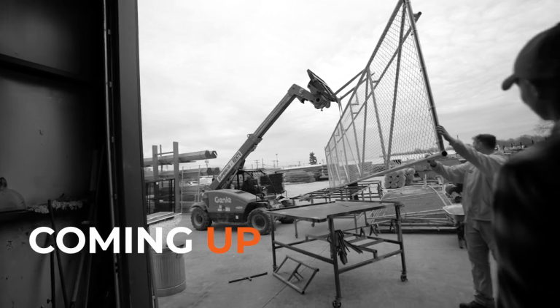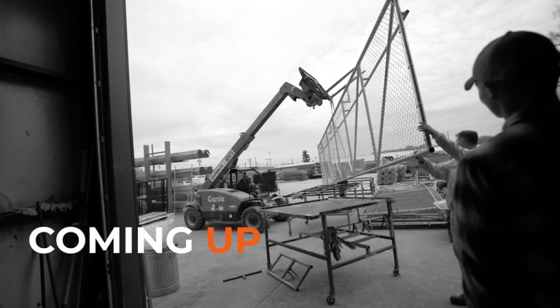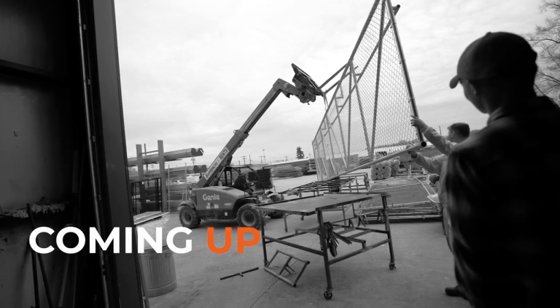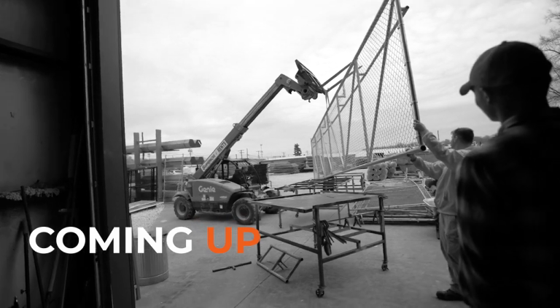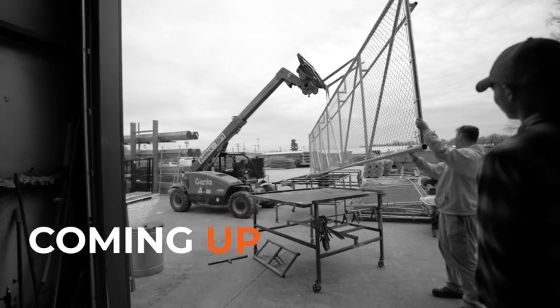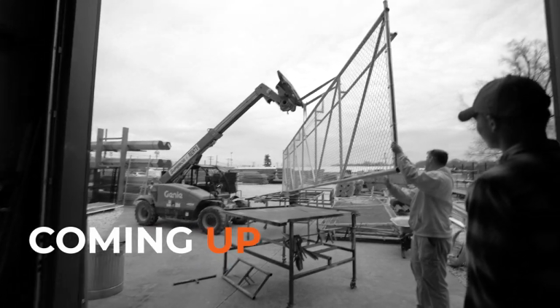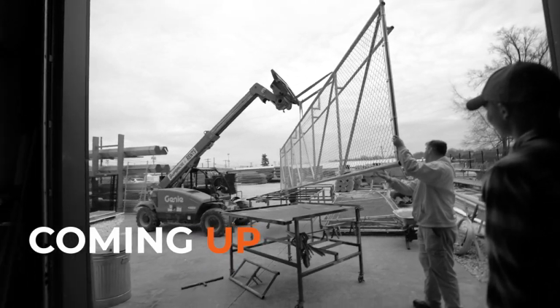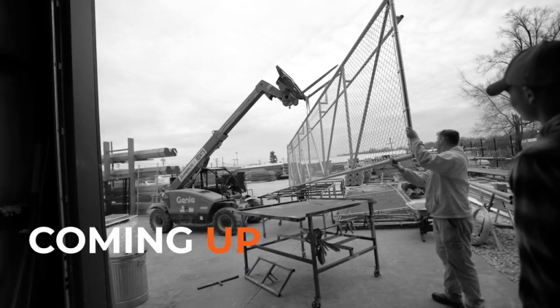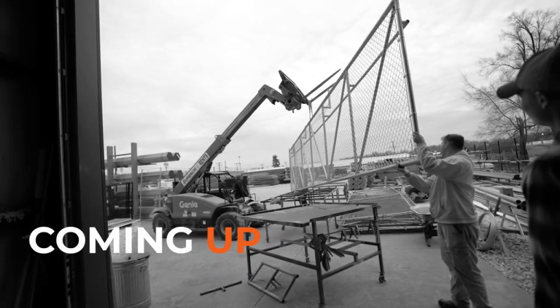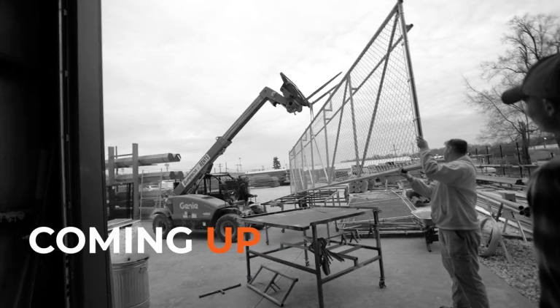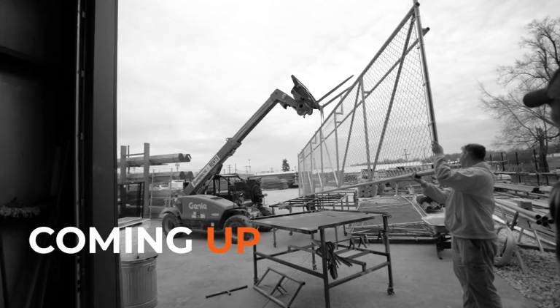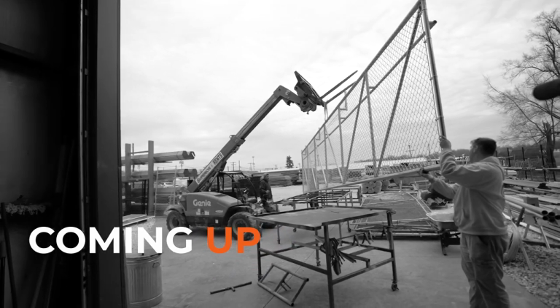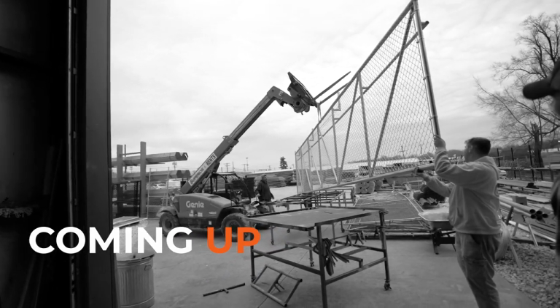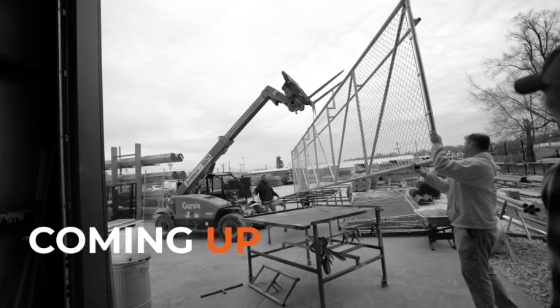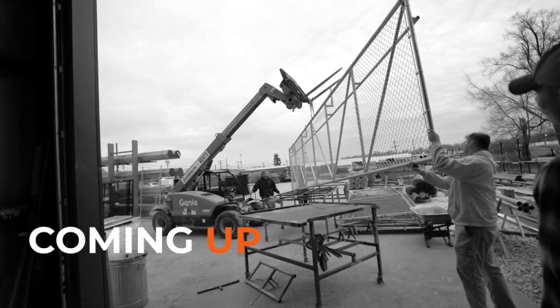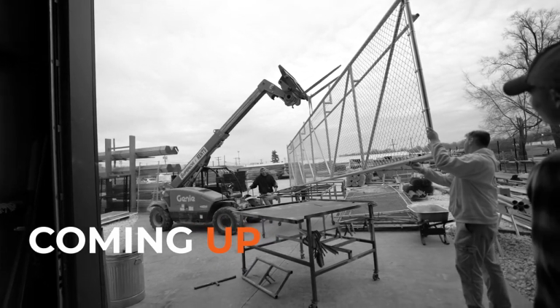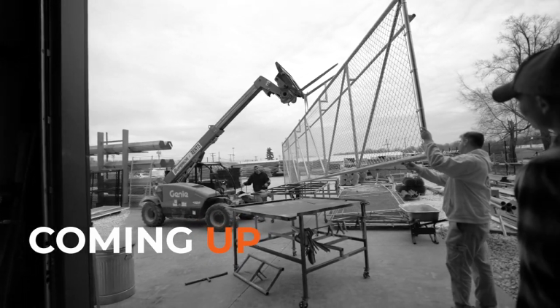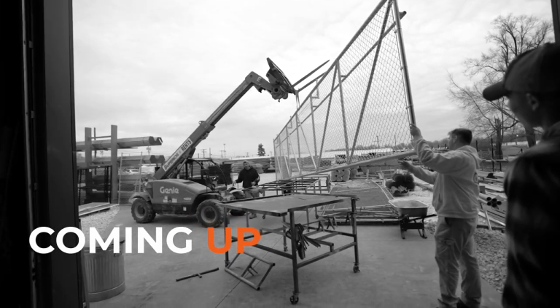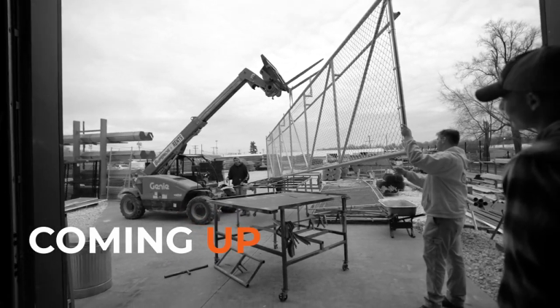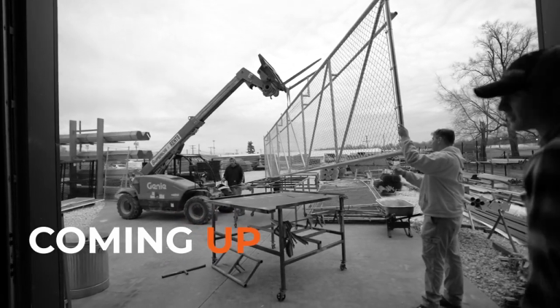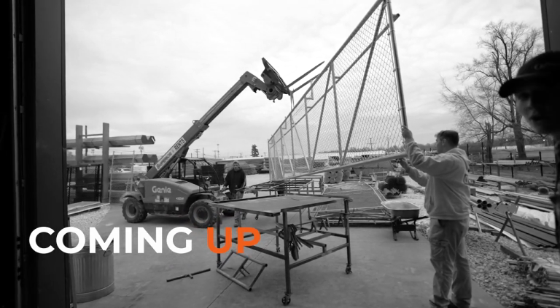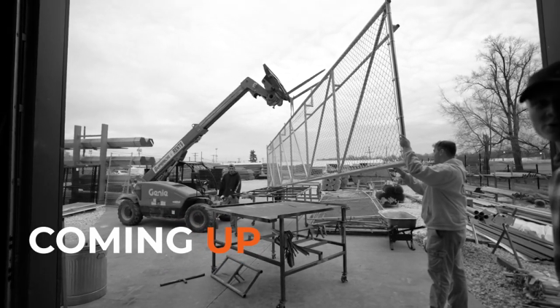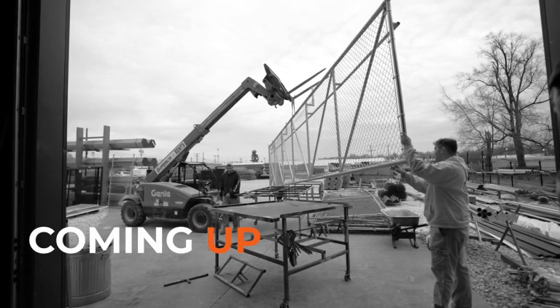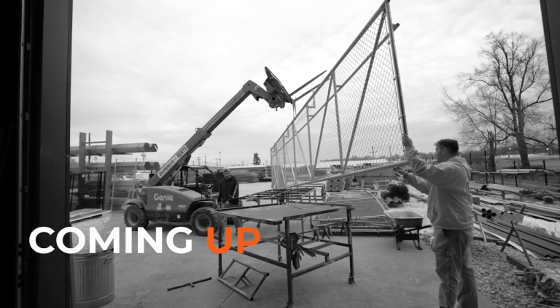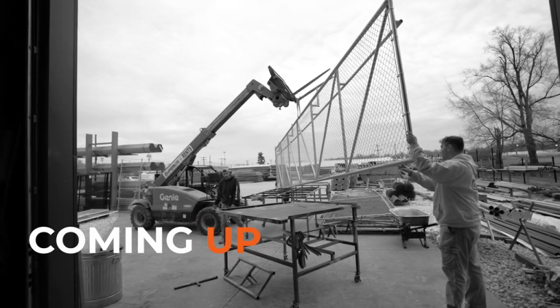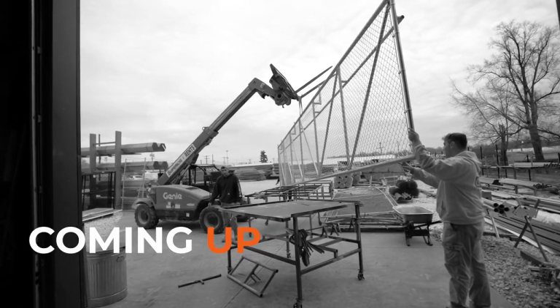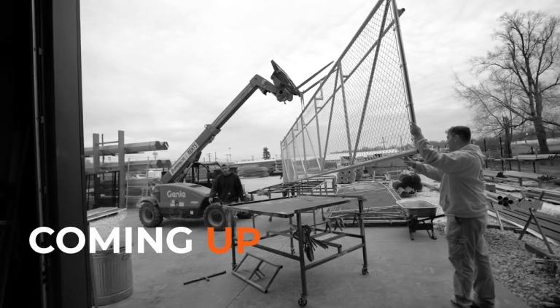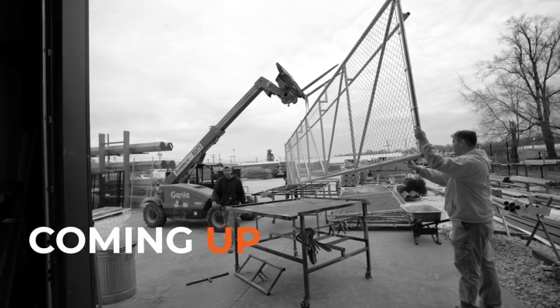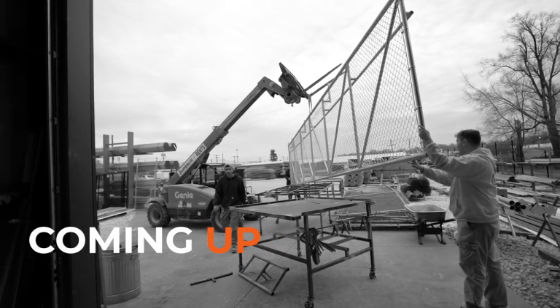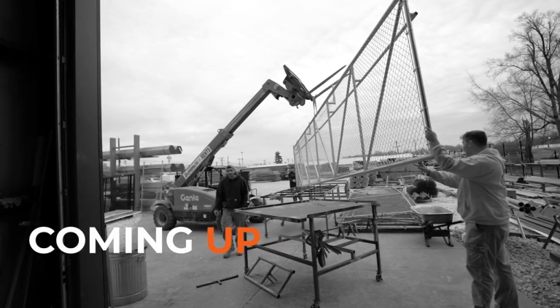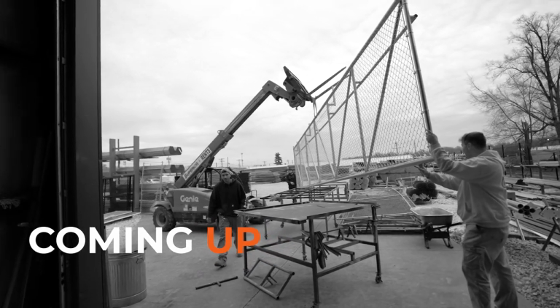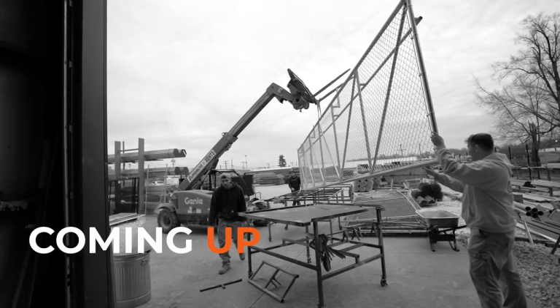This seems completely safe. Oh, shot through.